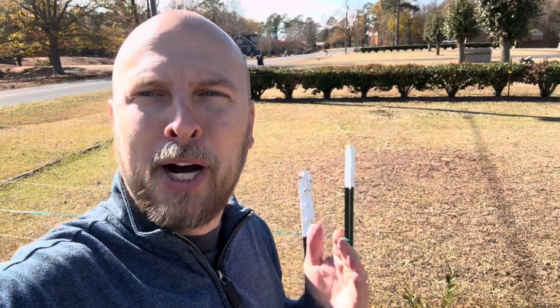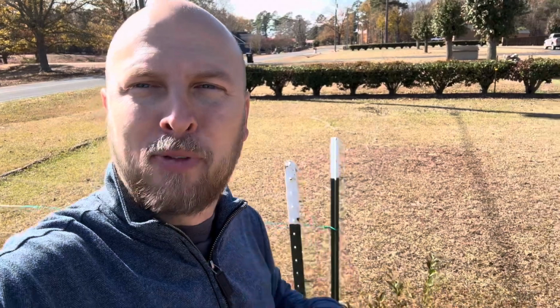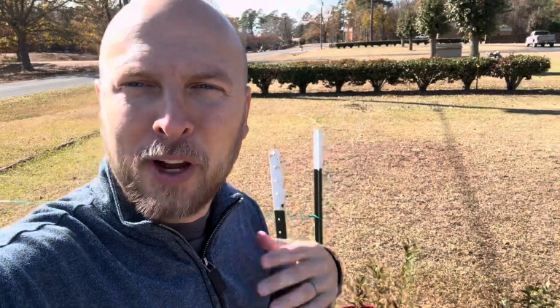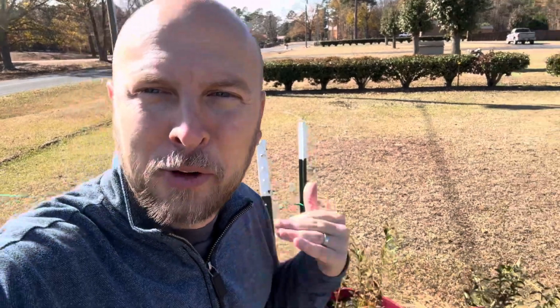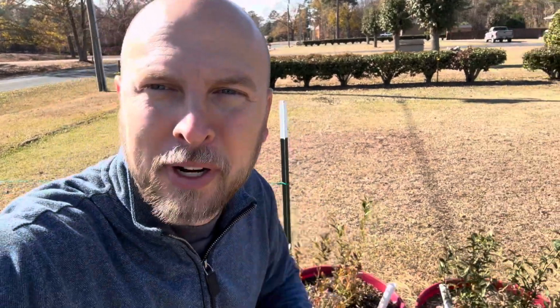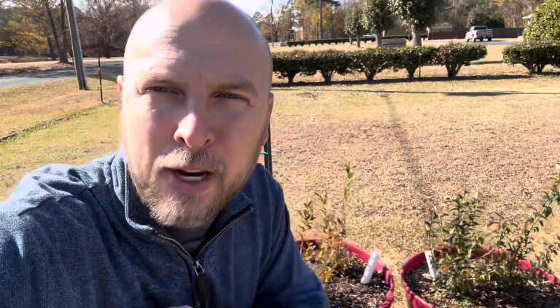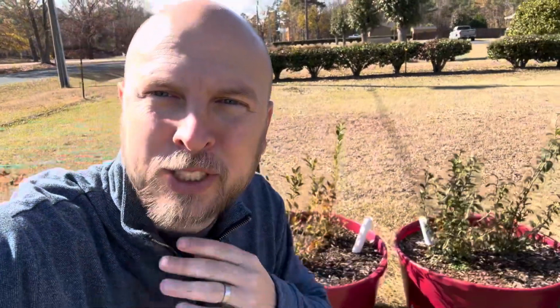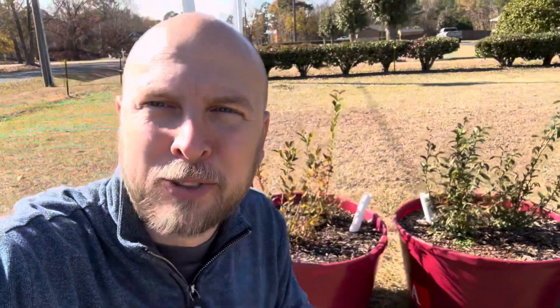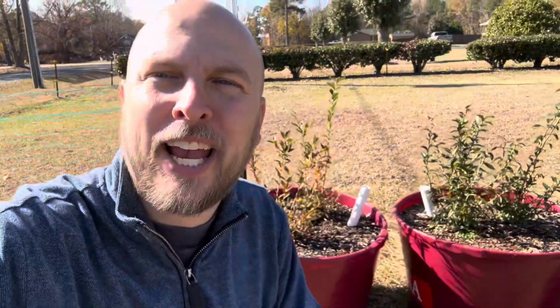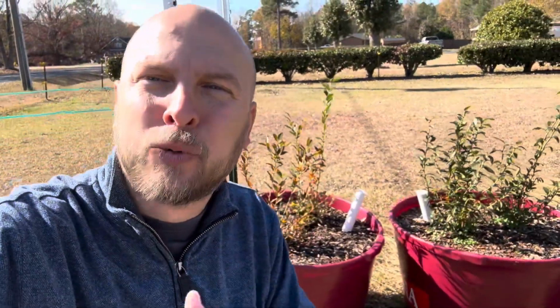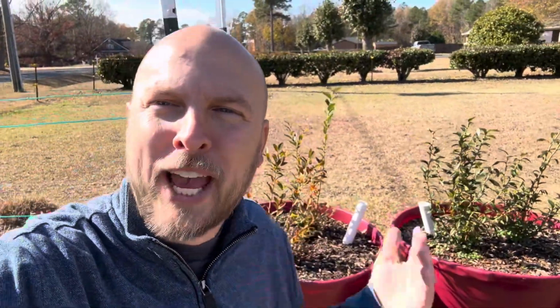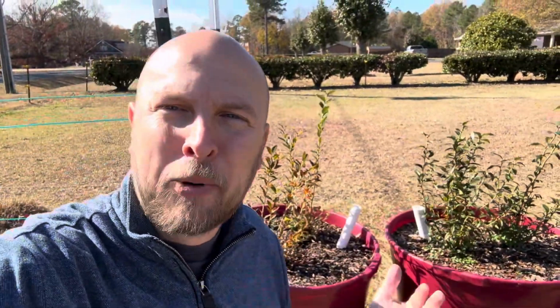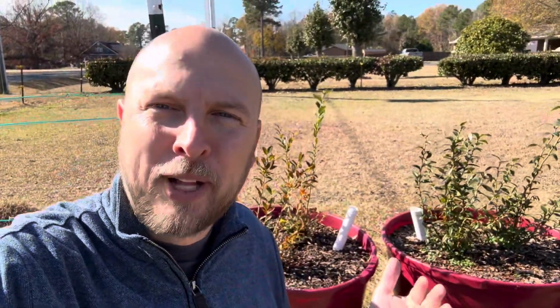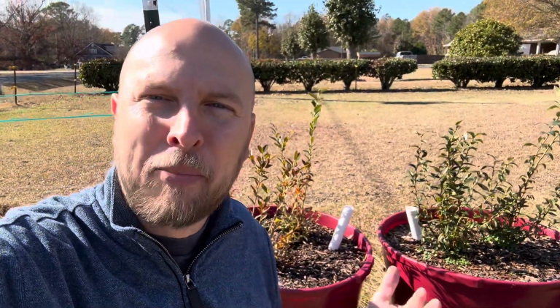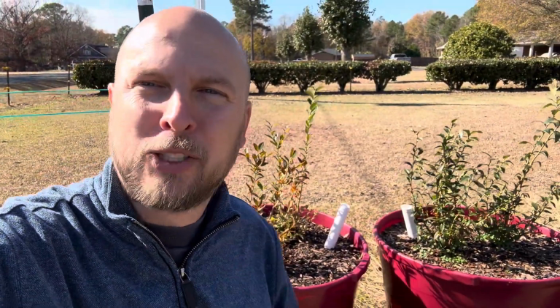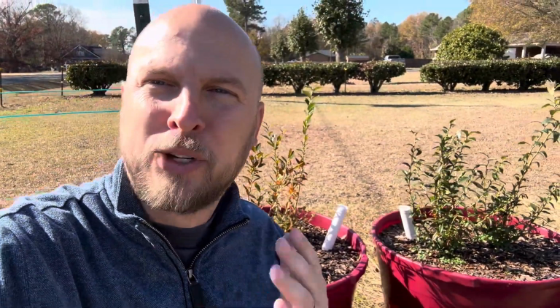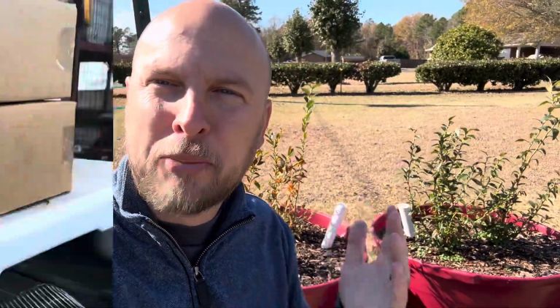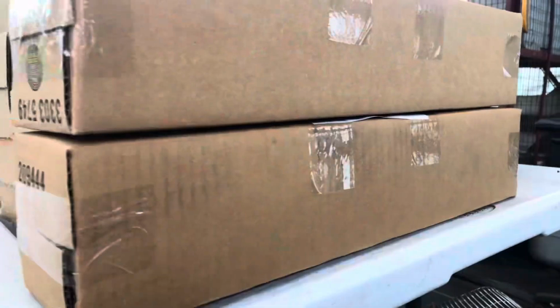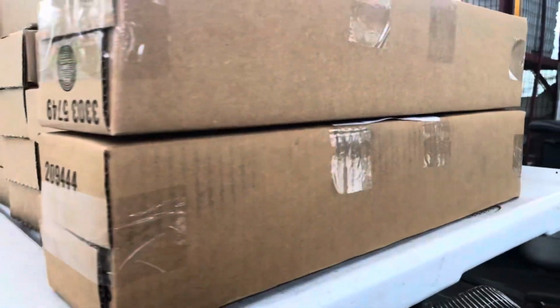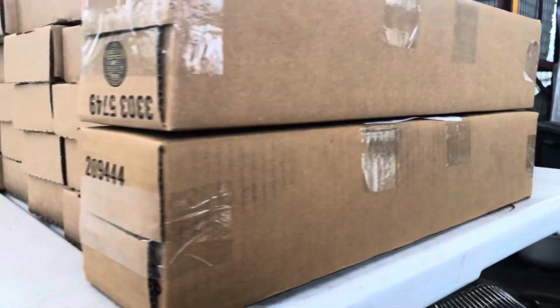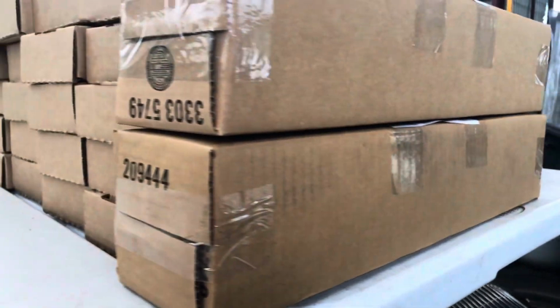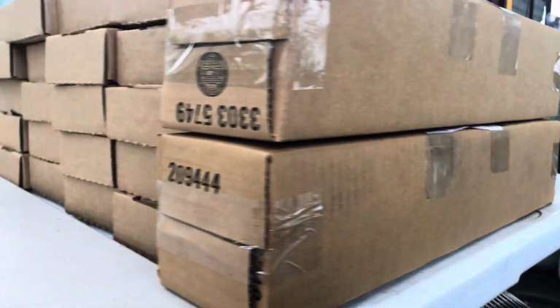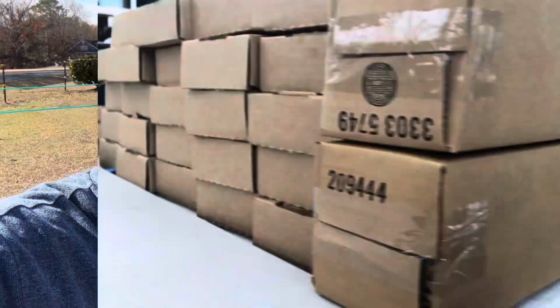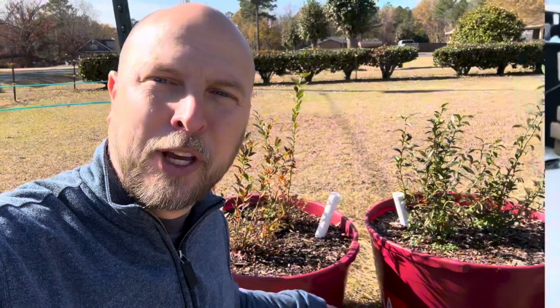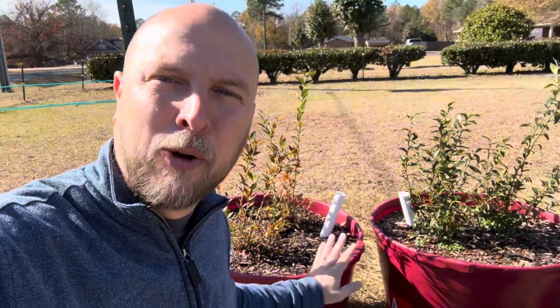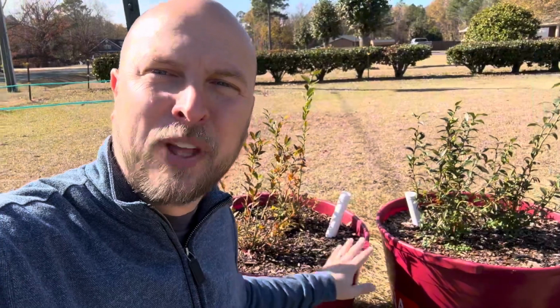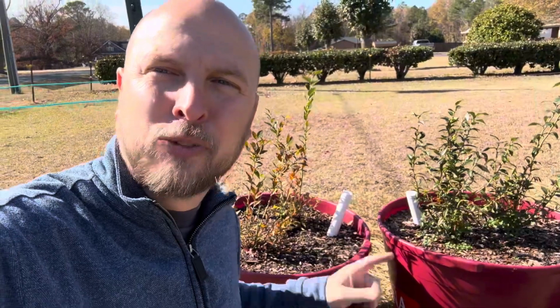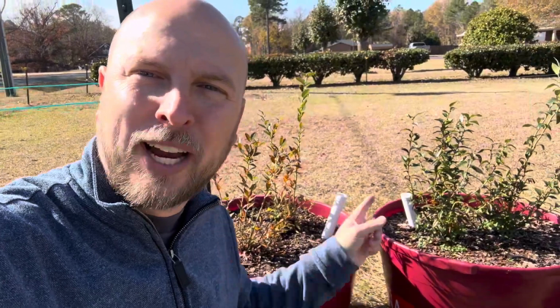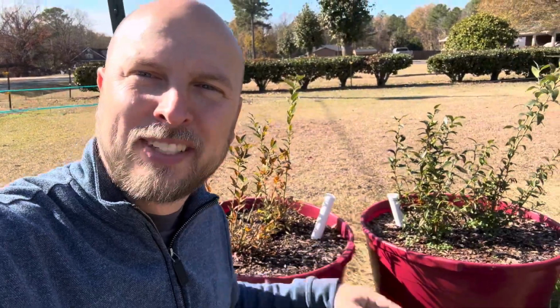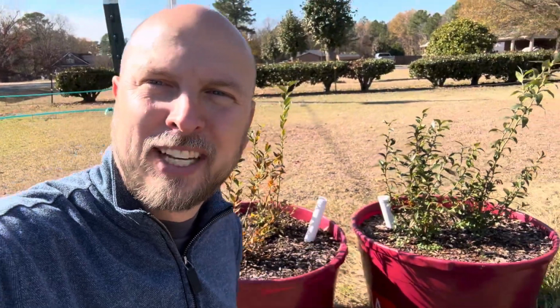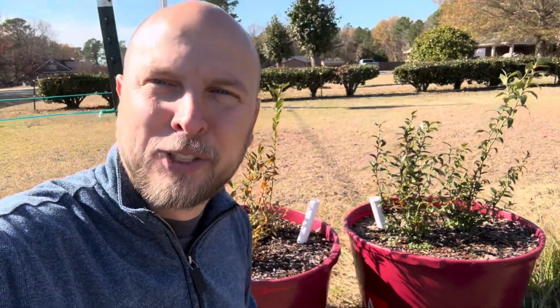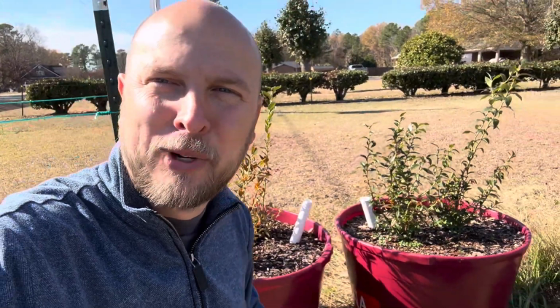But before I do, I want to tell you we're Salty Acres. We're an edible plant business where we ship plants straight to your door so you can grow things right in these containers as well.